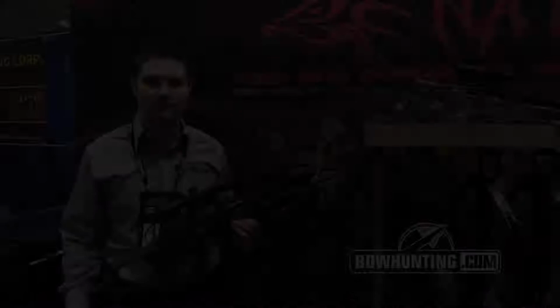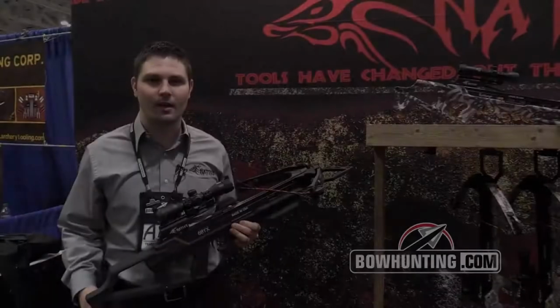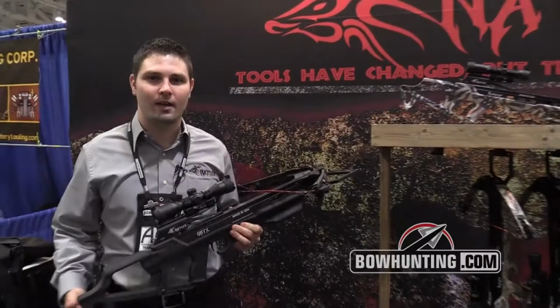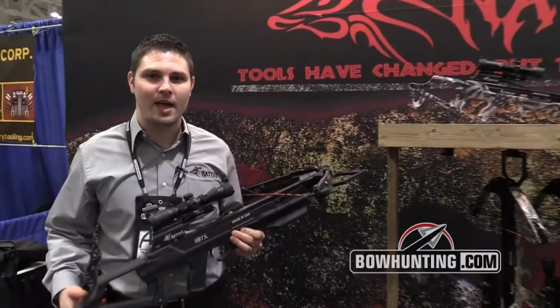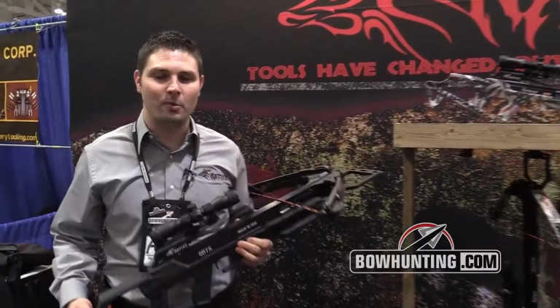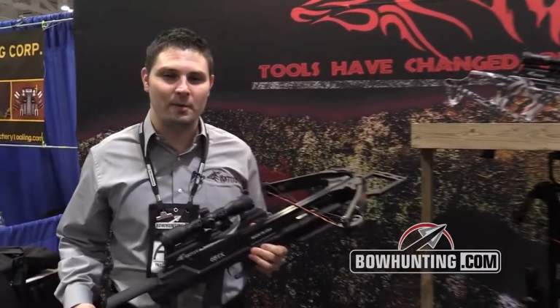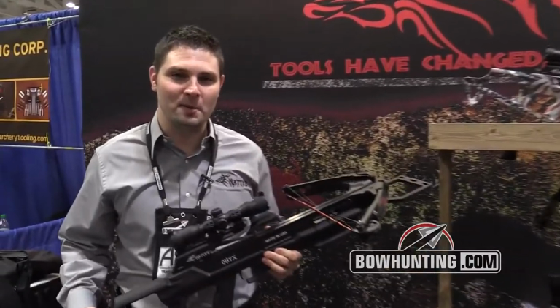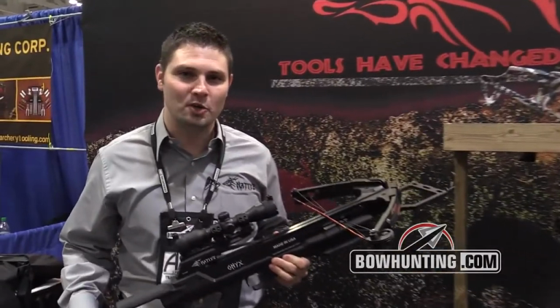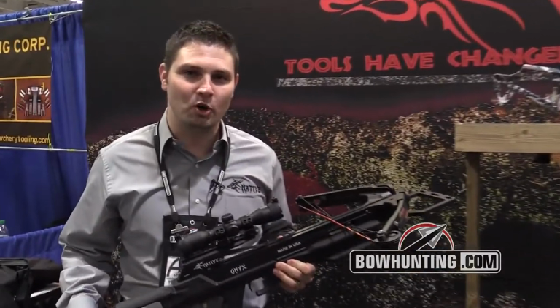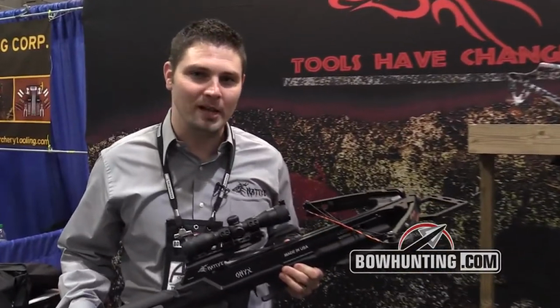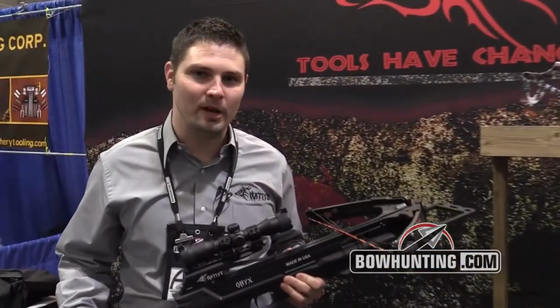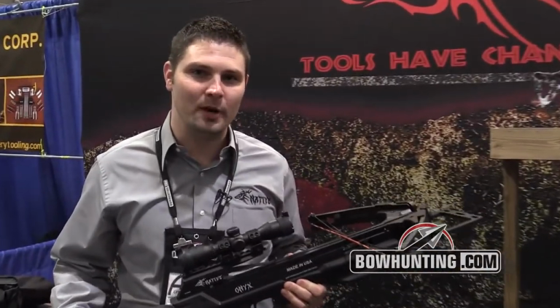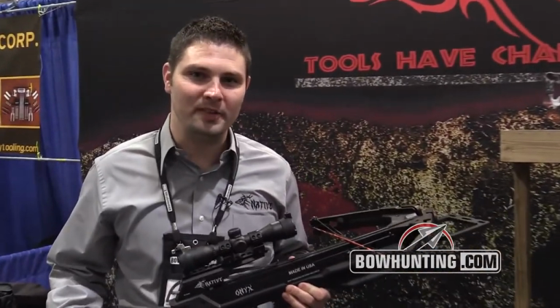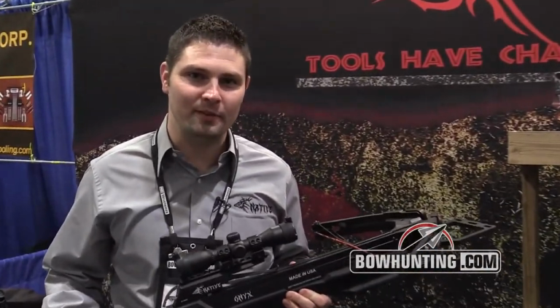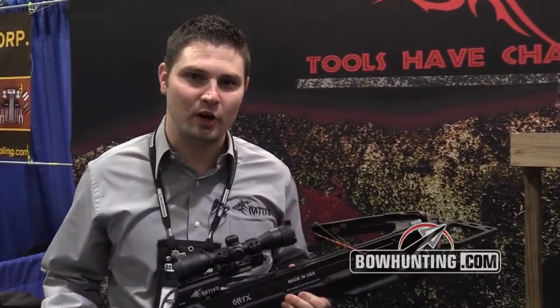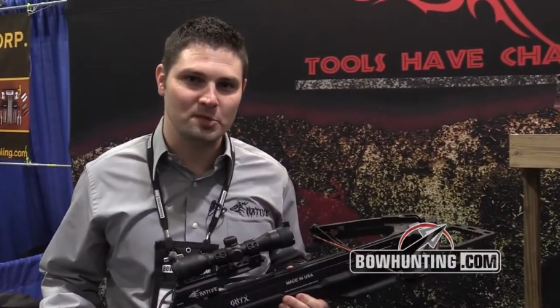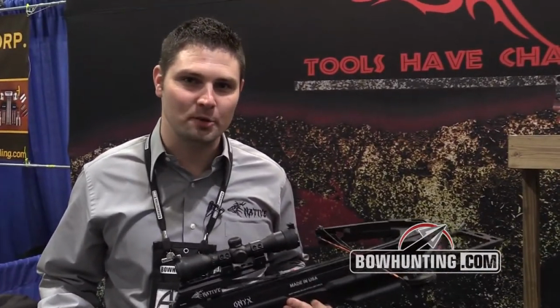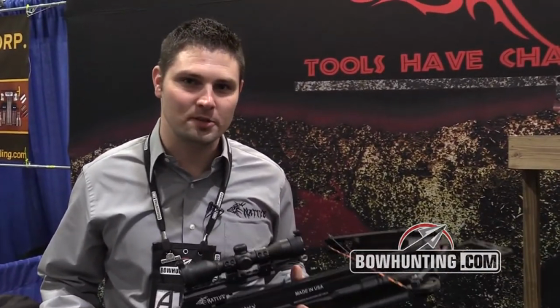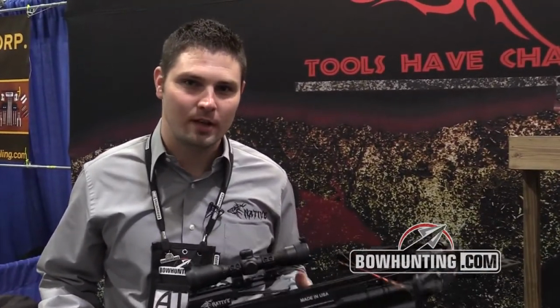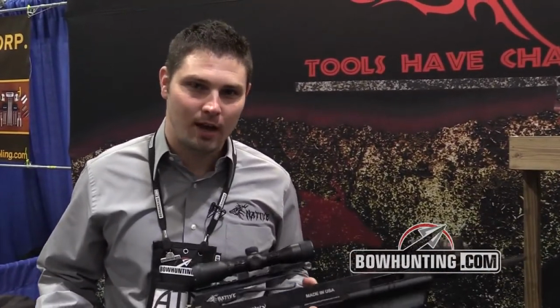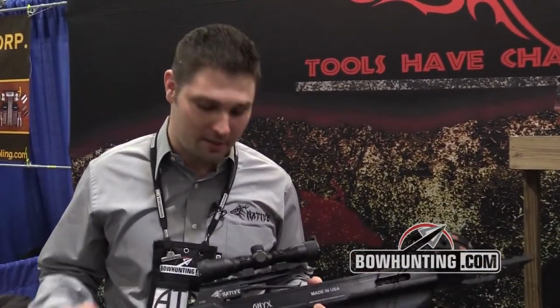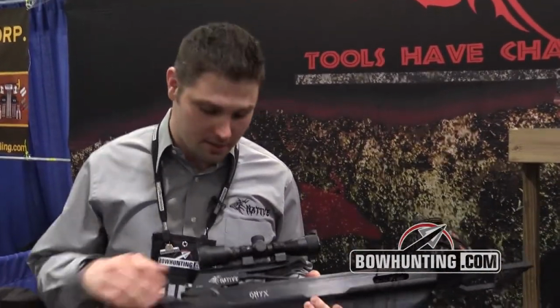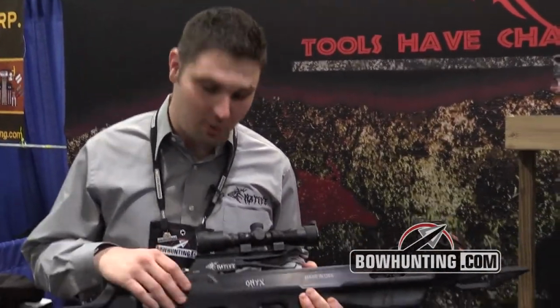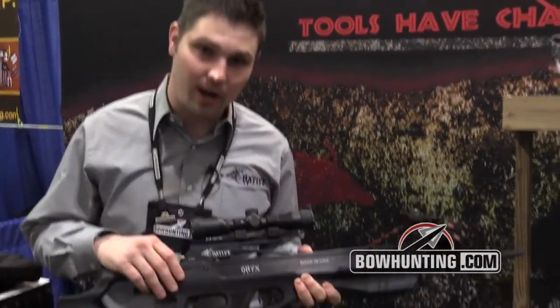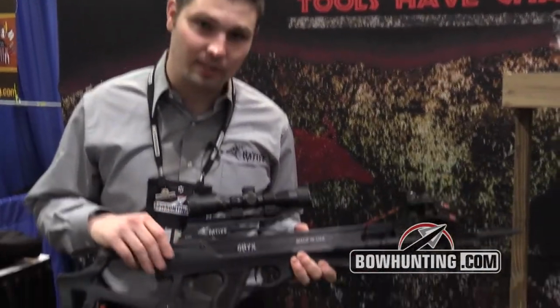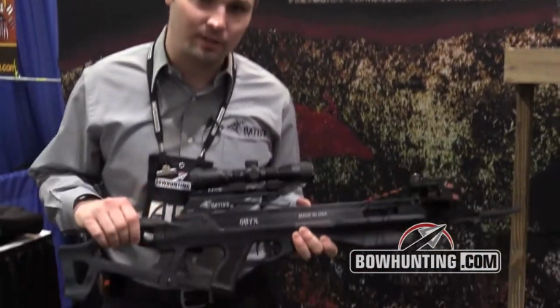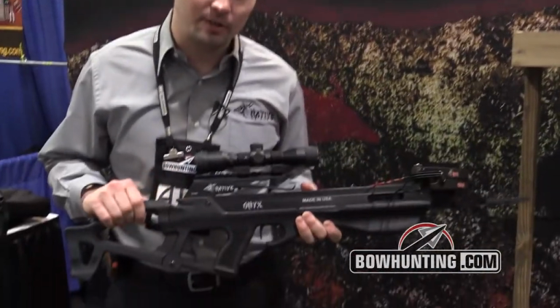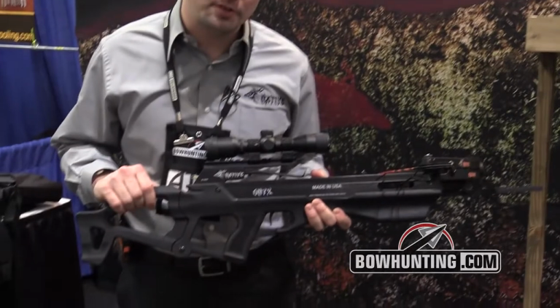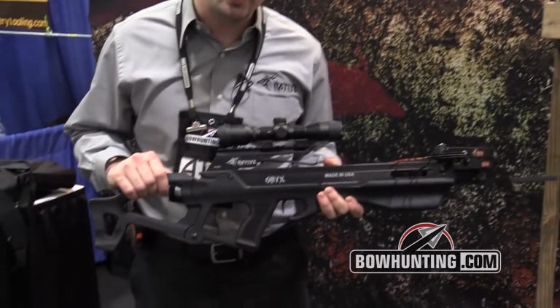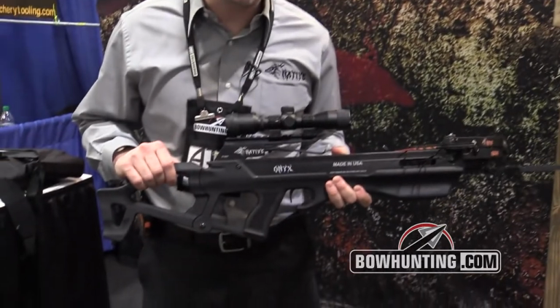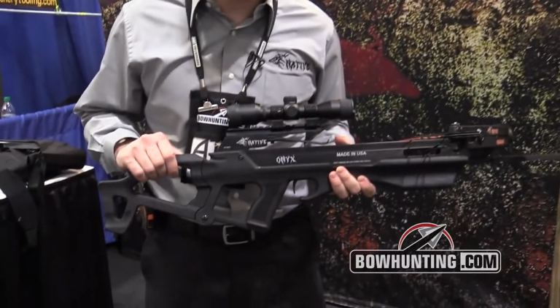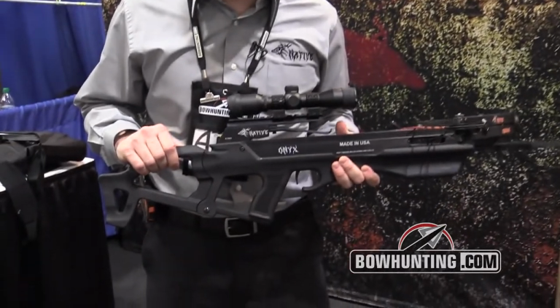Hi everybody, my name is Cole Lehman. I'm here with Native Crossbows. This is the new Onyx for the year, for 2014.